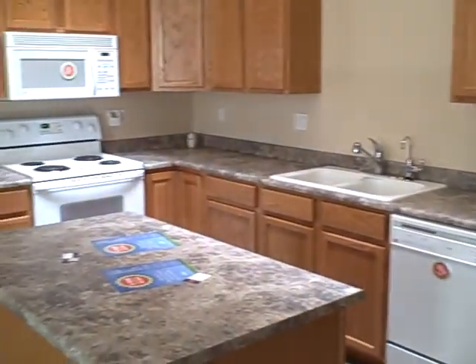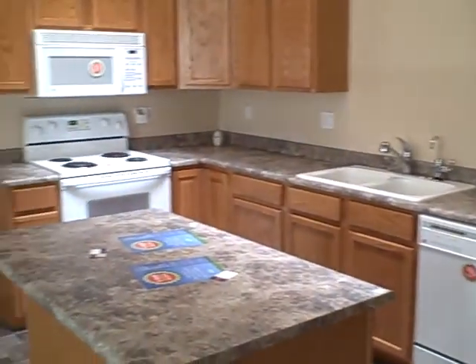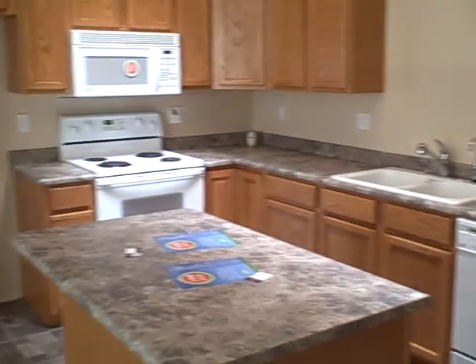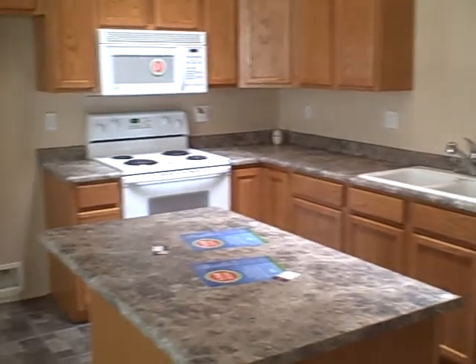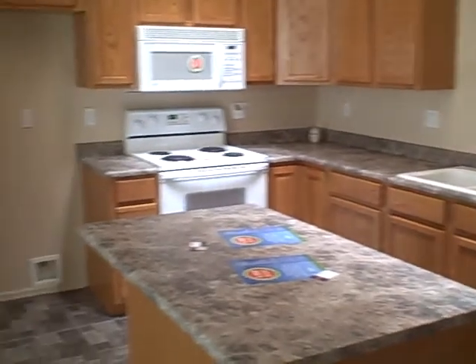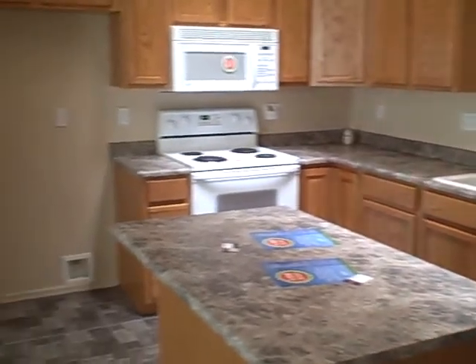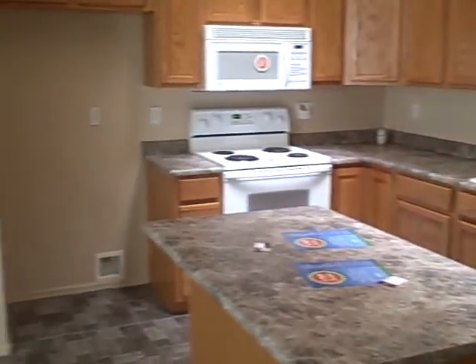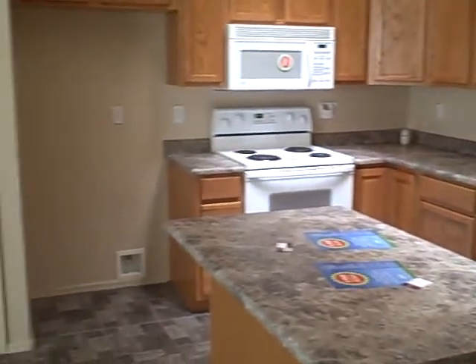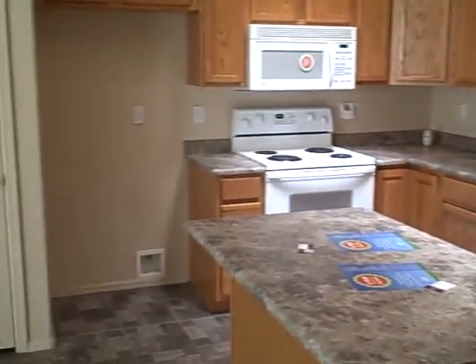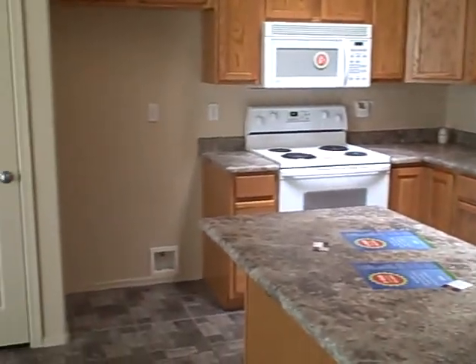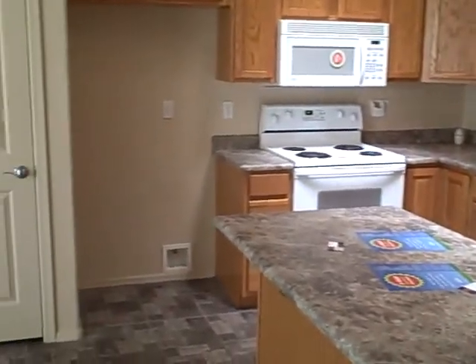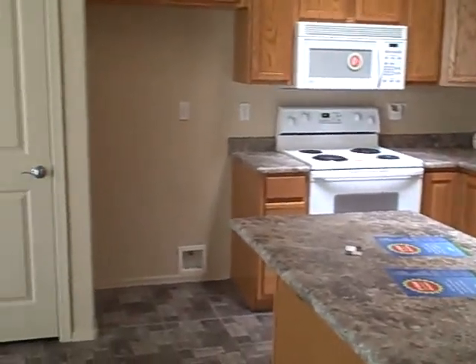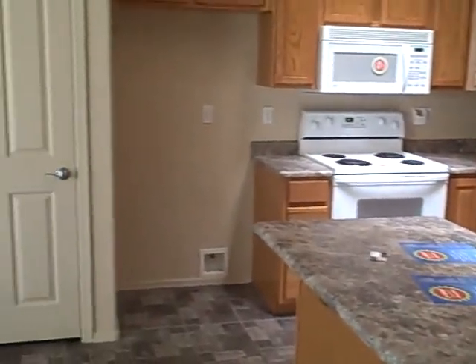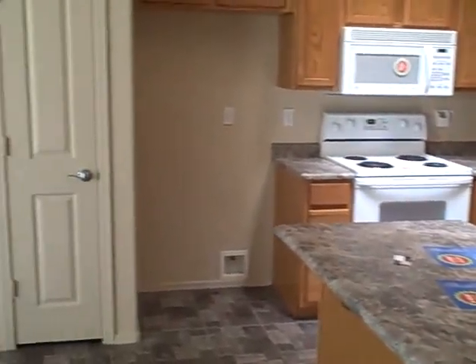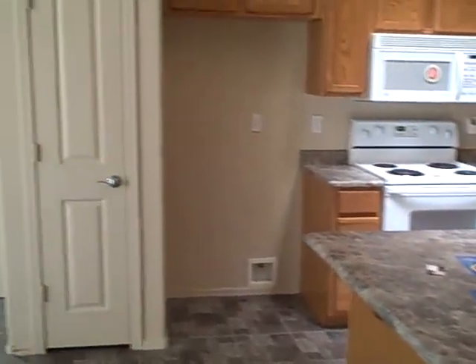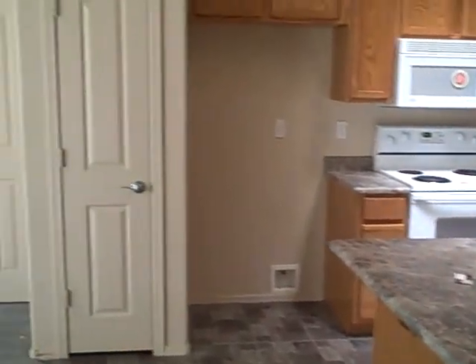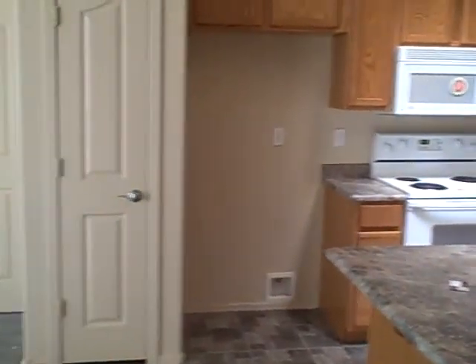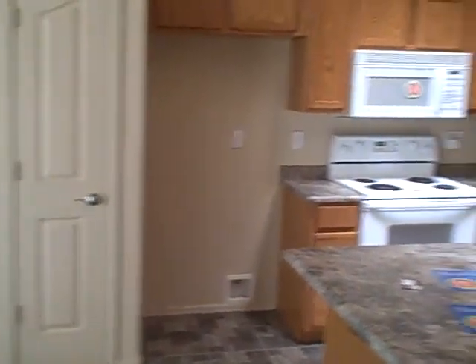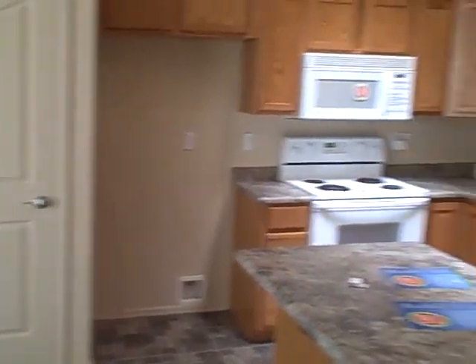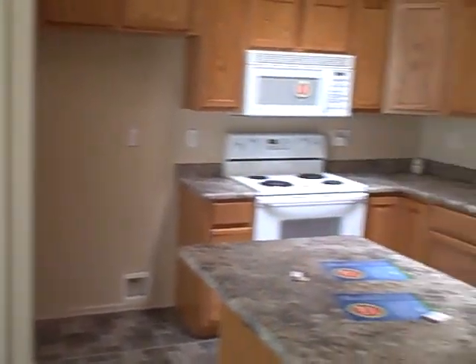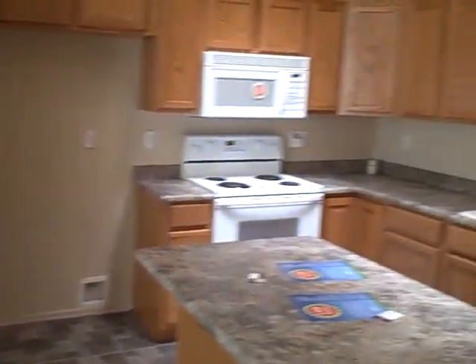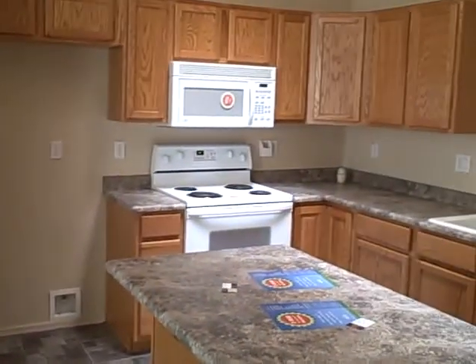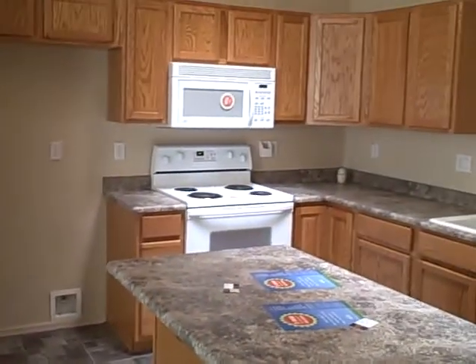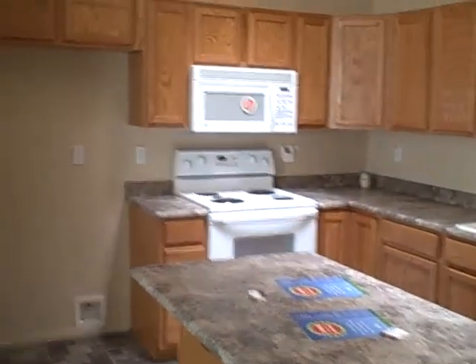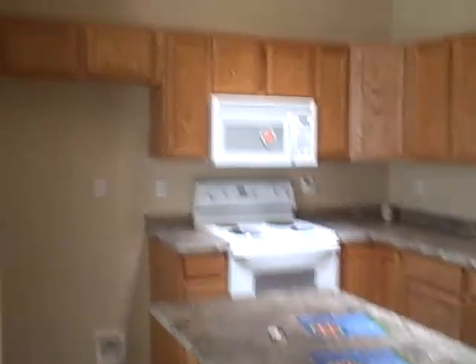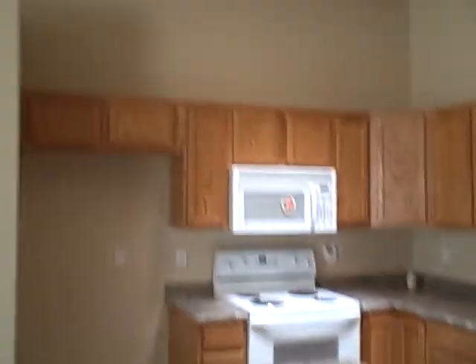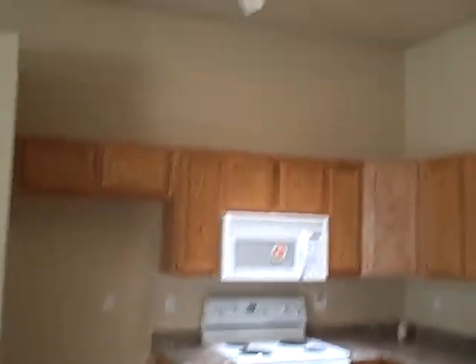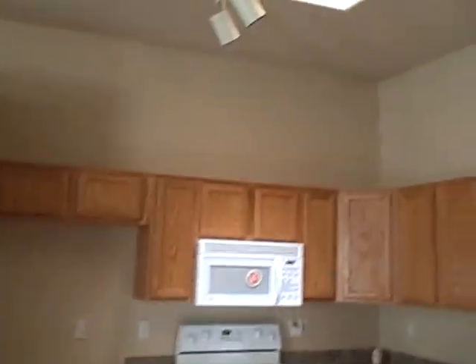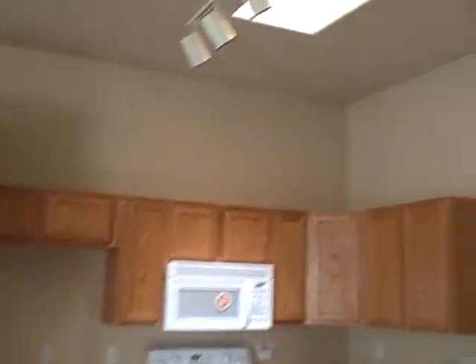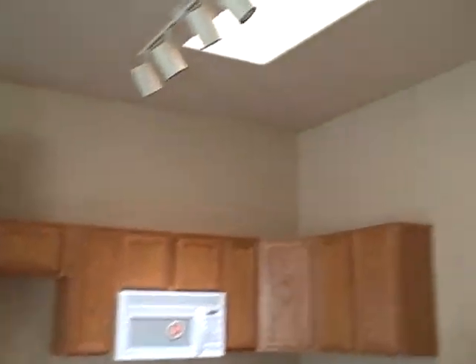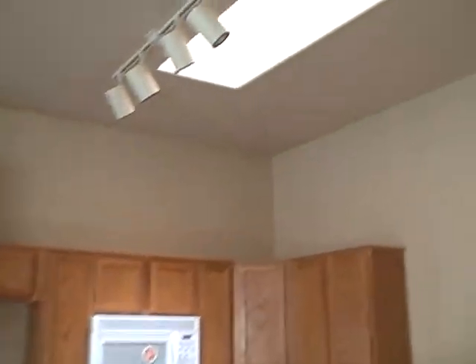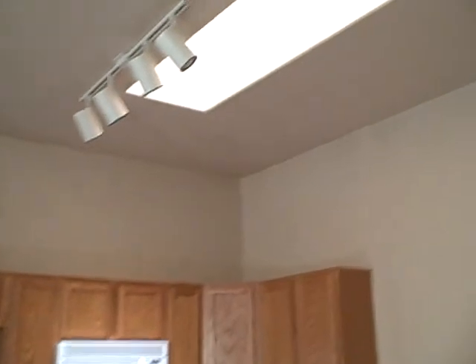Missing a refrigerator, but has all the other appliances that look in good shape as well. Skylight.